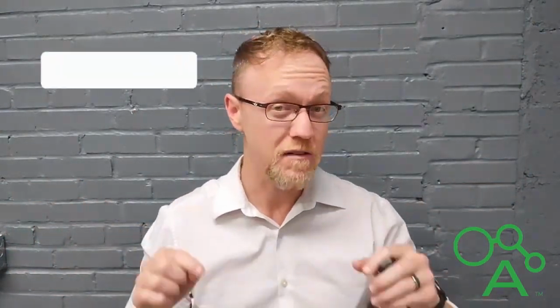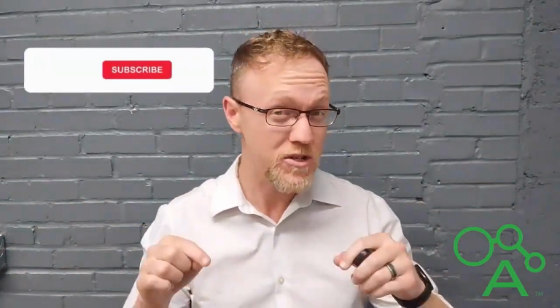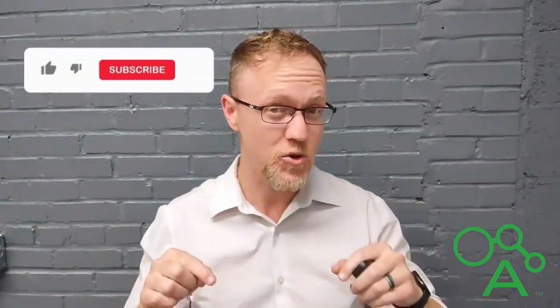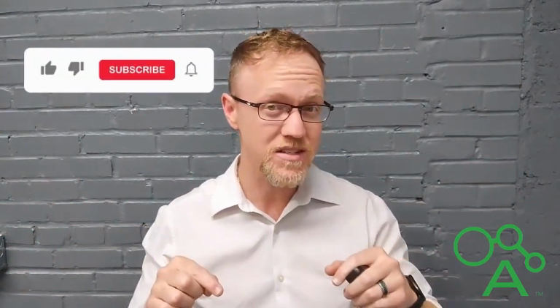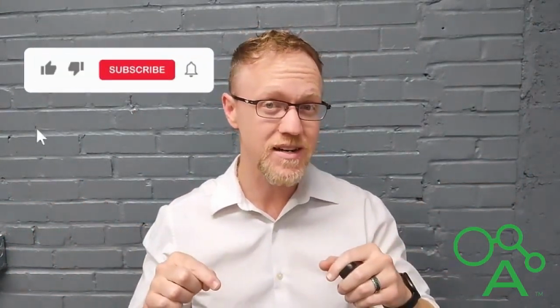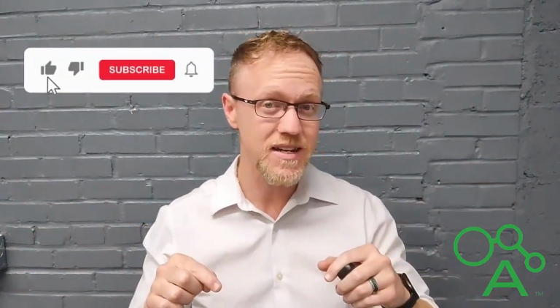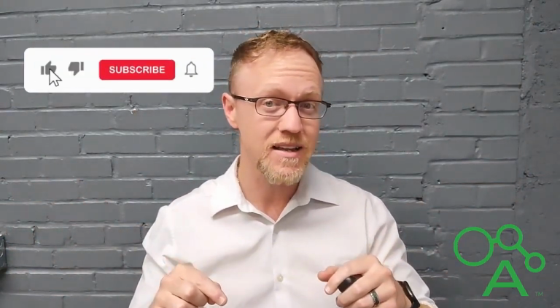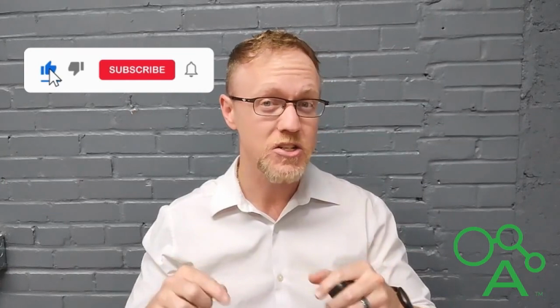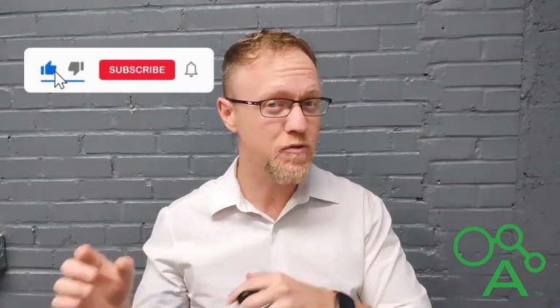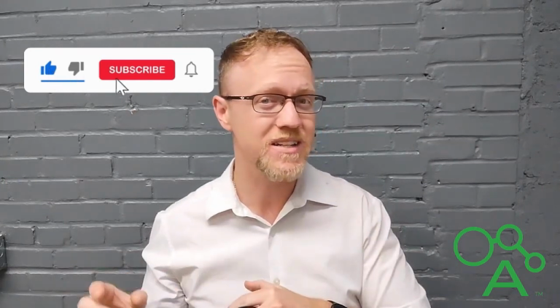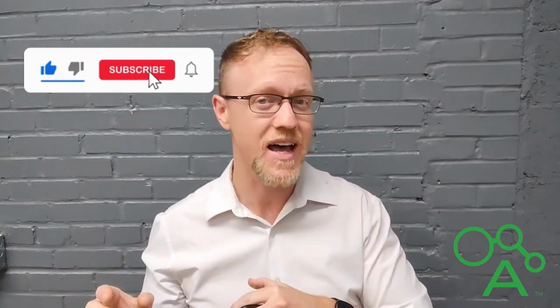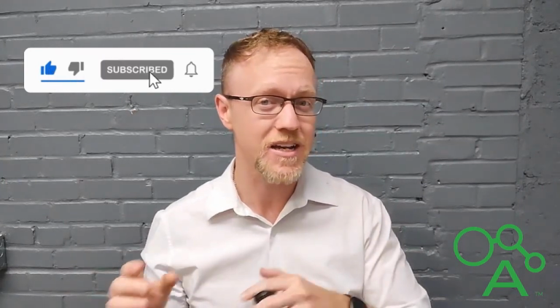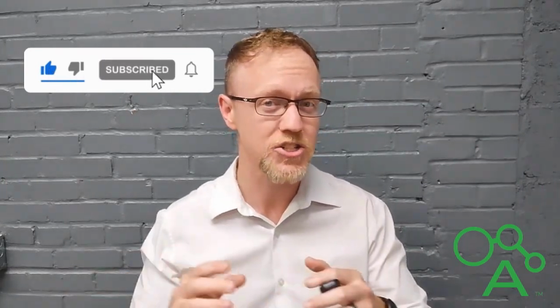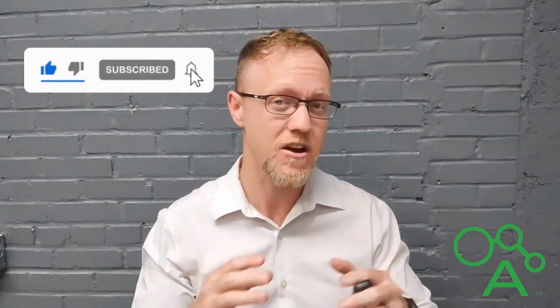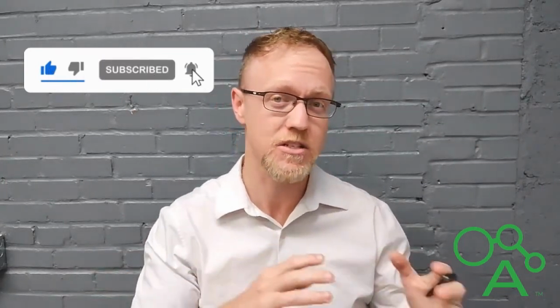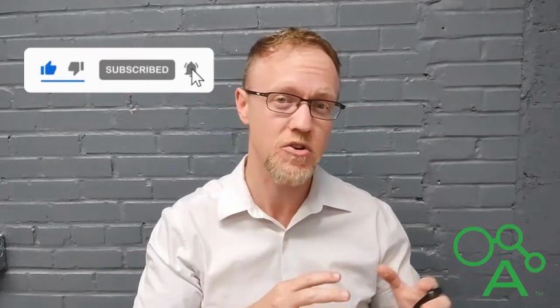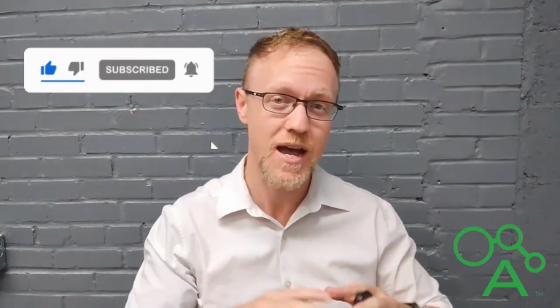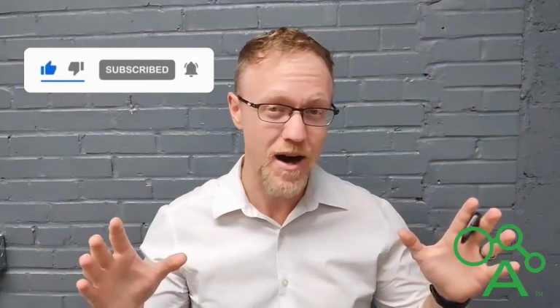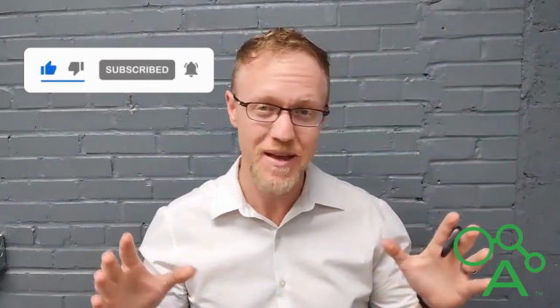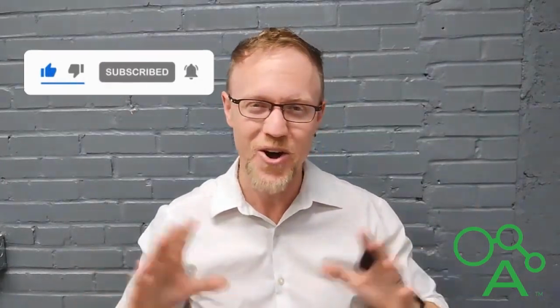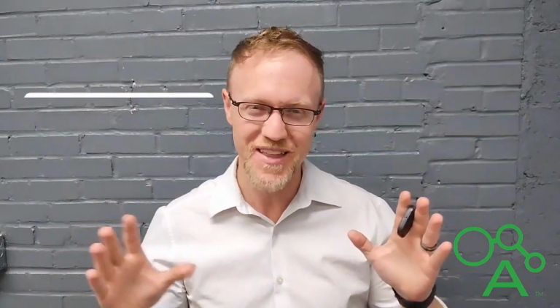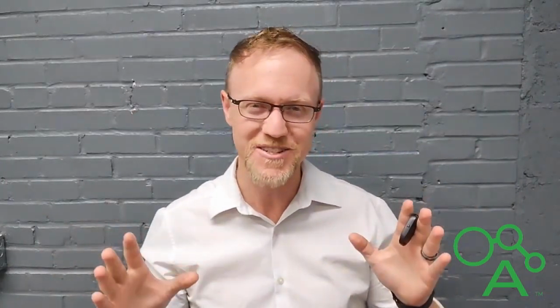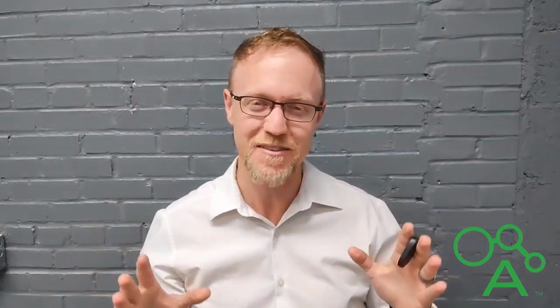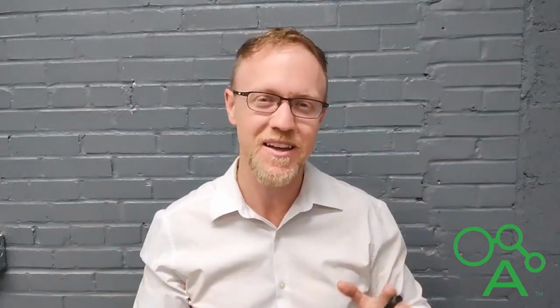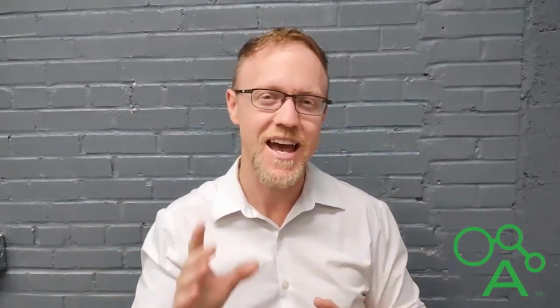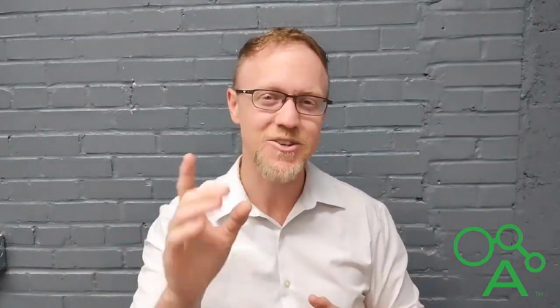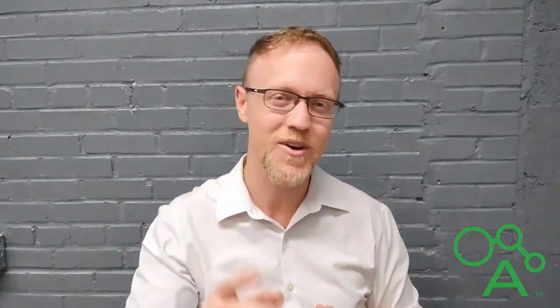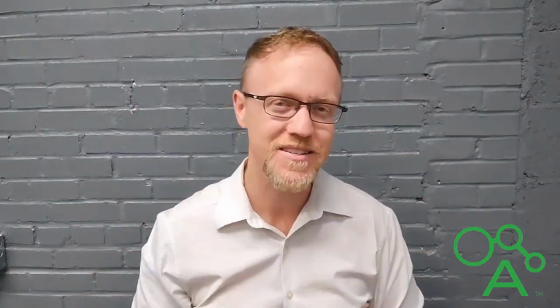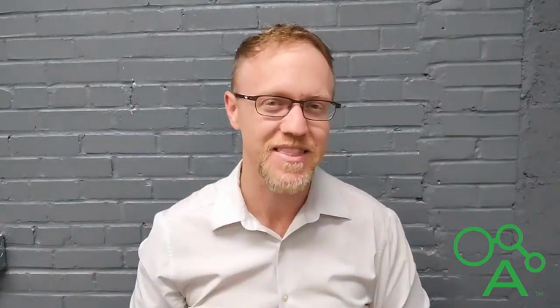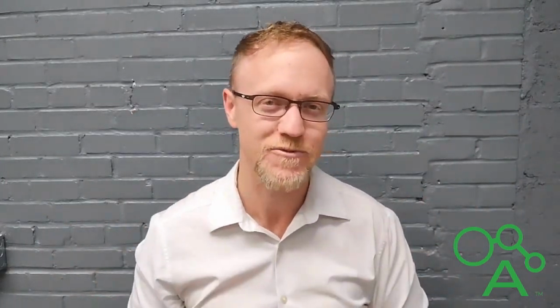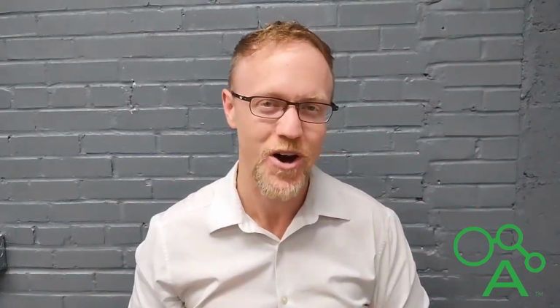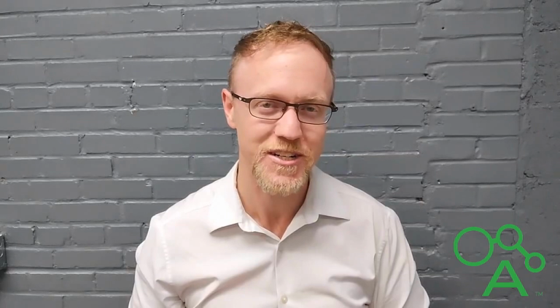If you enjoy this content, don't forget to like, share, subscribe, and comment — all of that stuff. As always, thanks for watching.